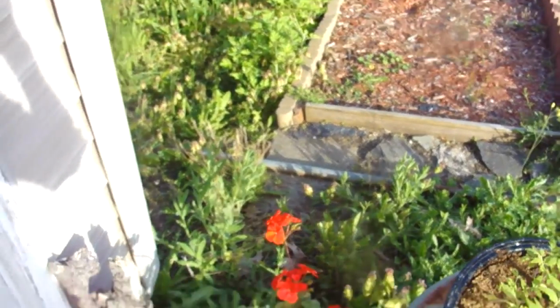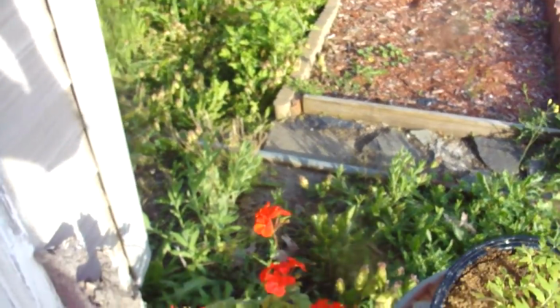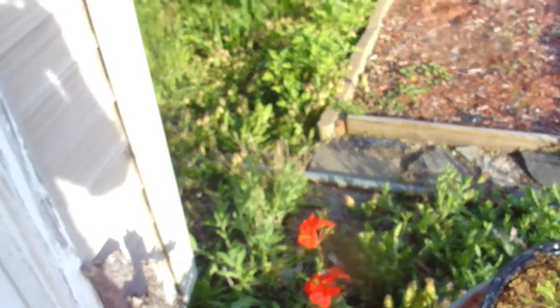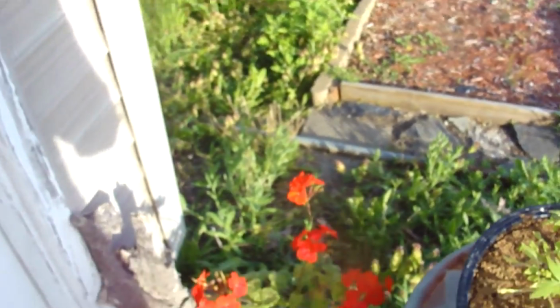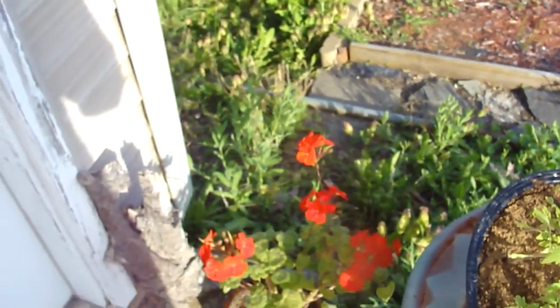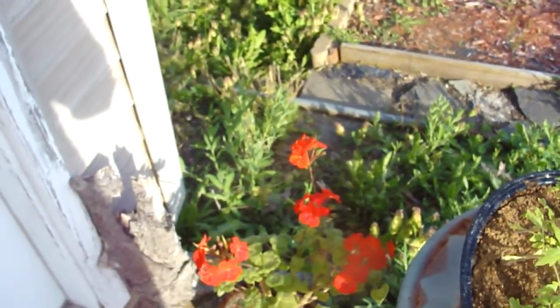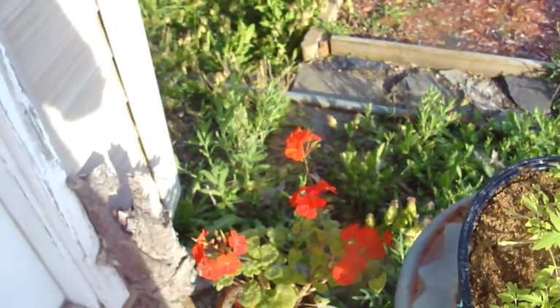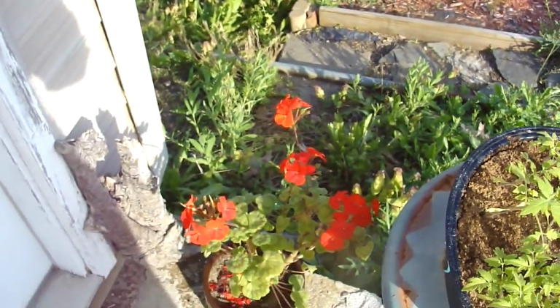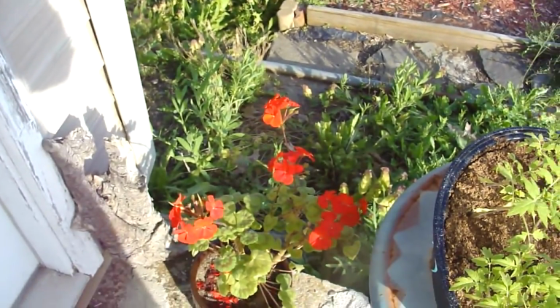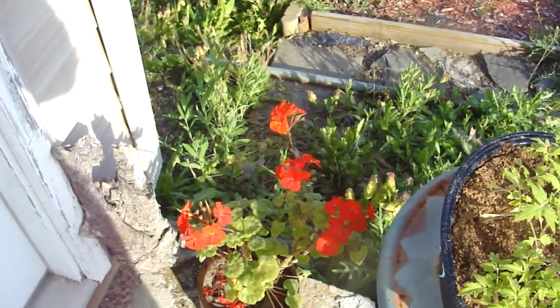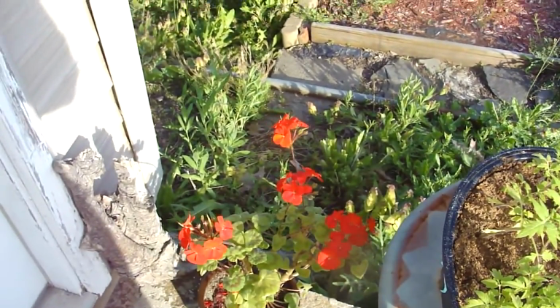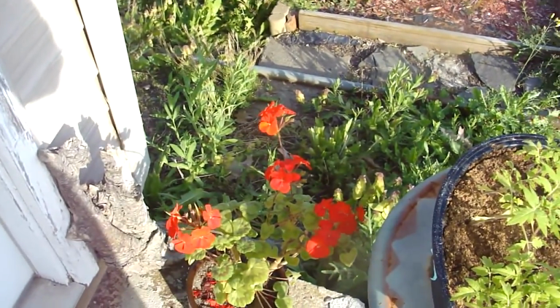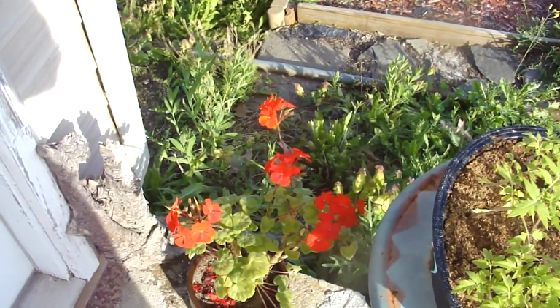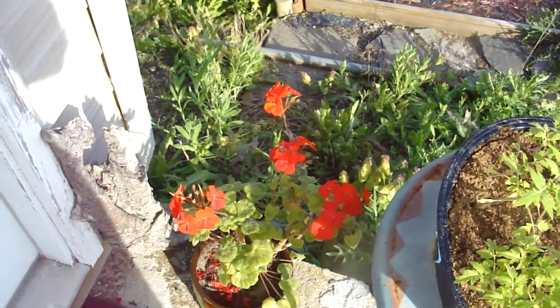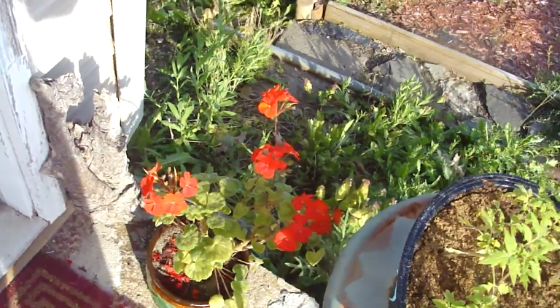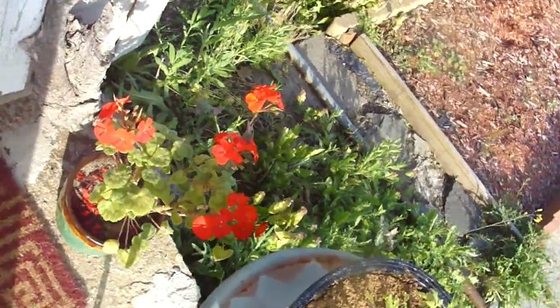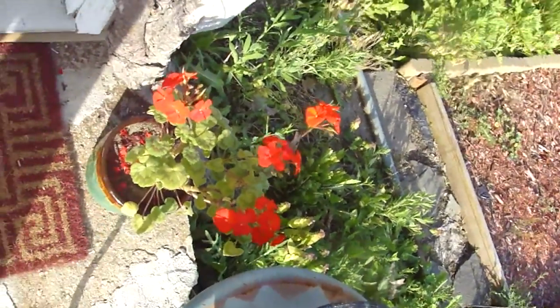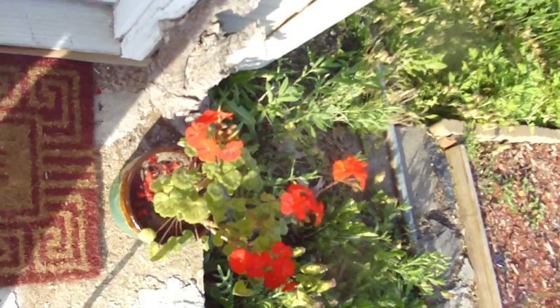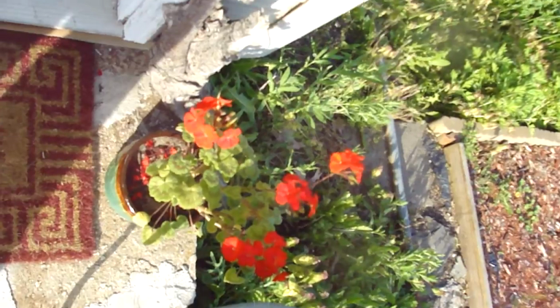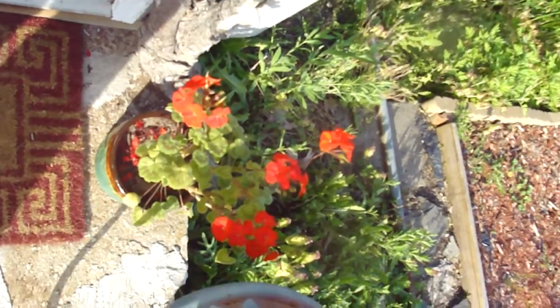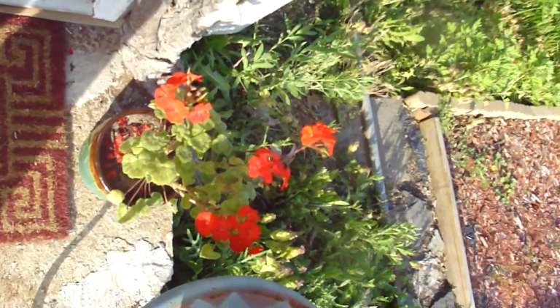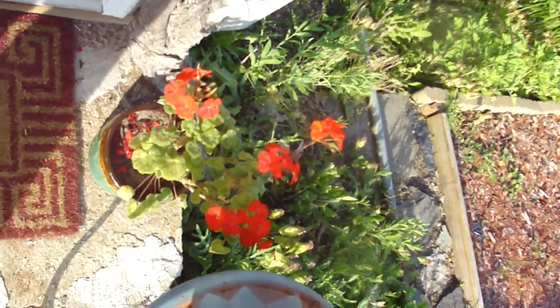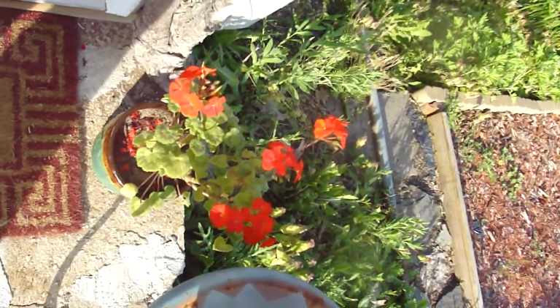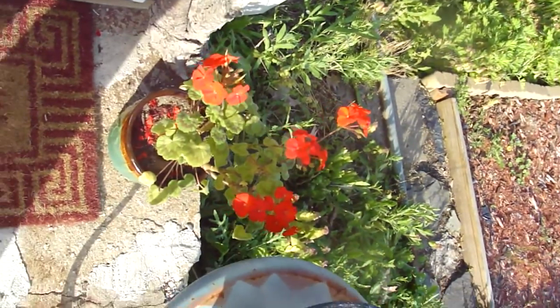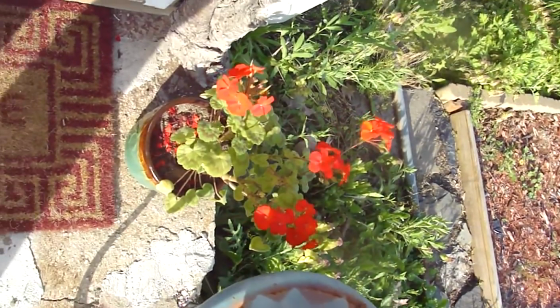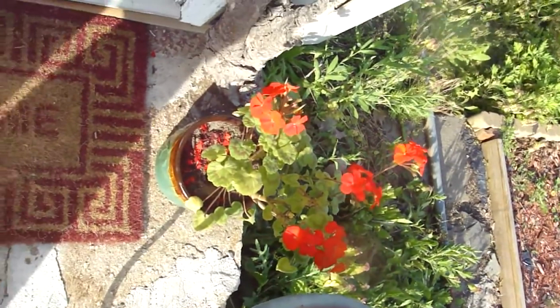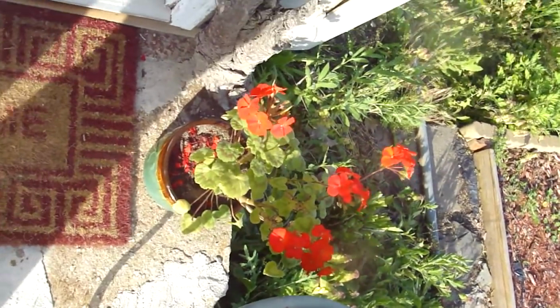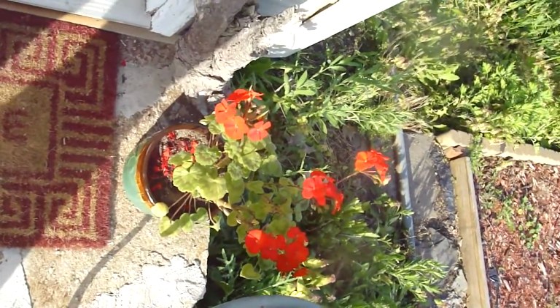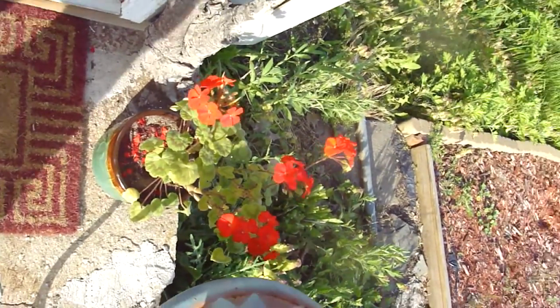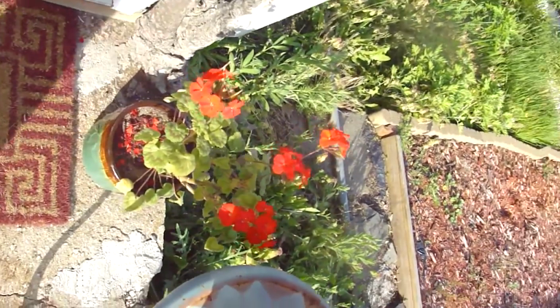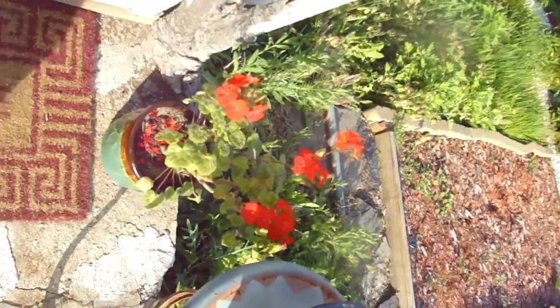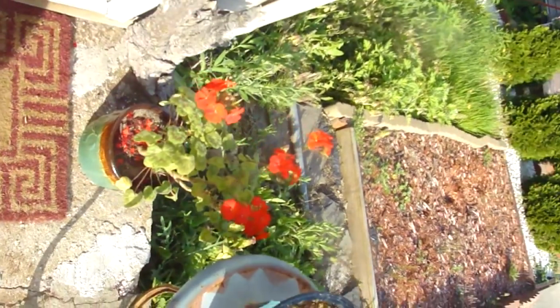Hi, Mom. I'm going to do three separate videos. The first one is the flowers in the yard, so I'm starting with my geraniums out front.